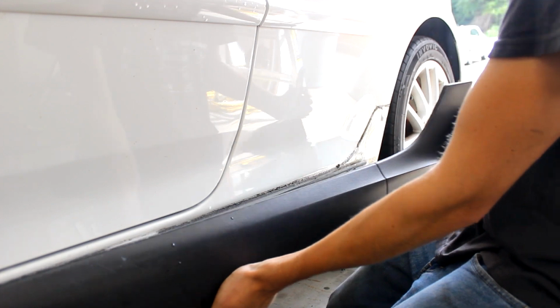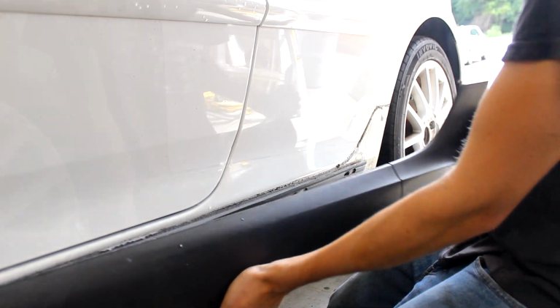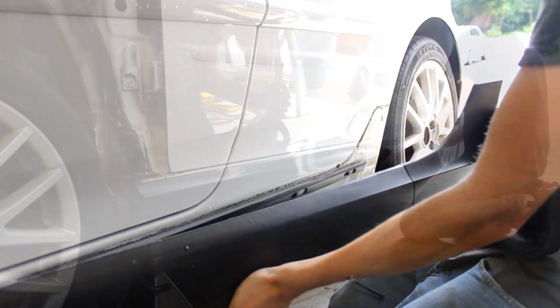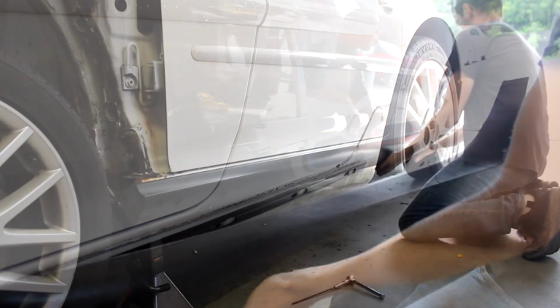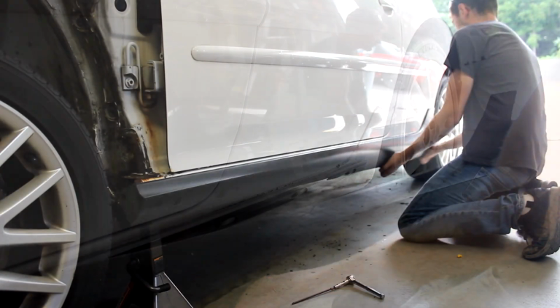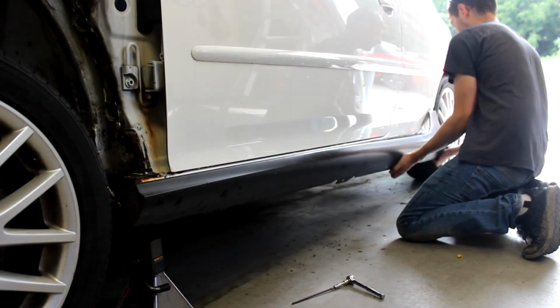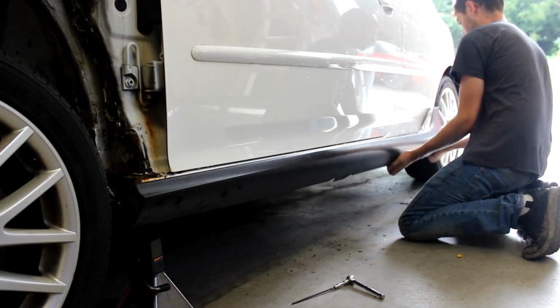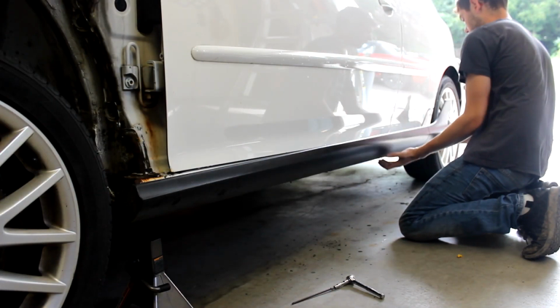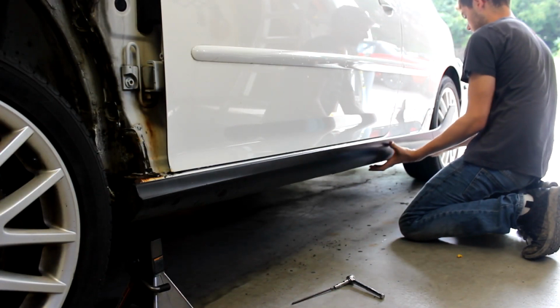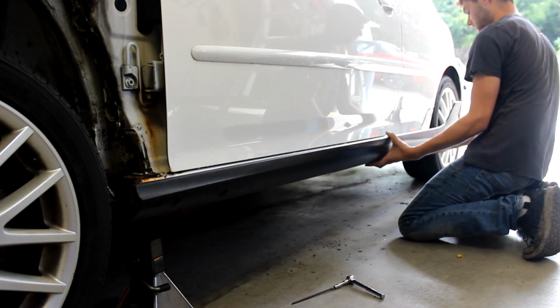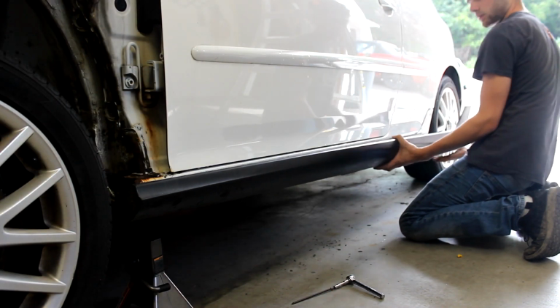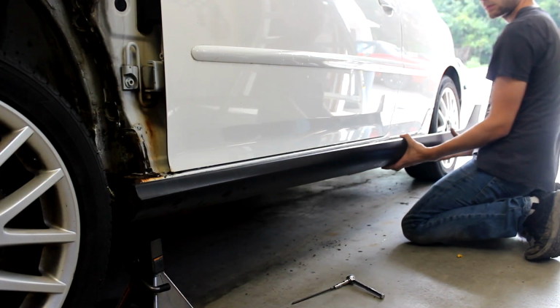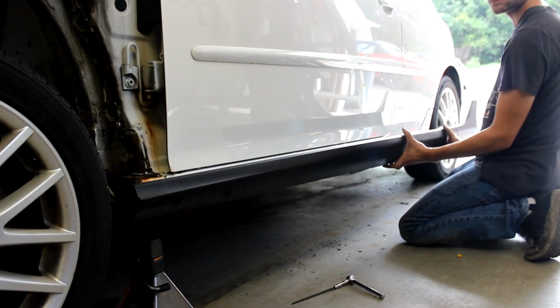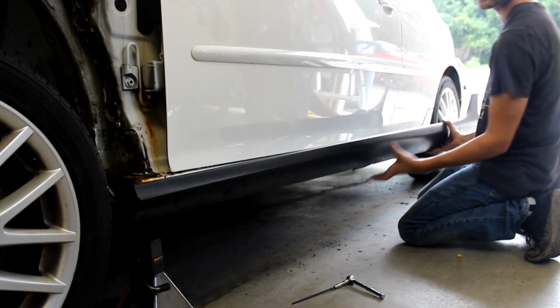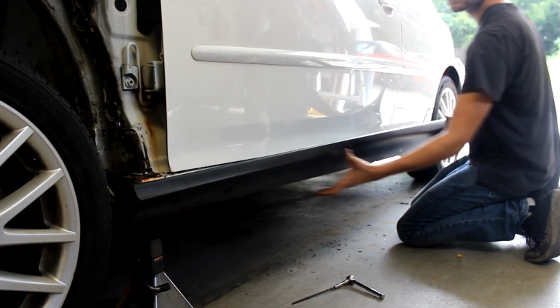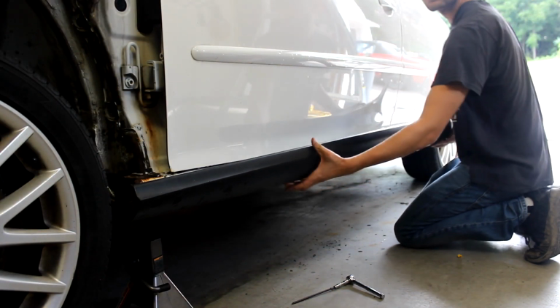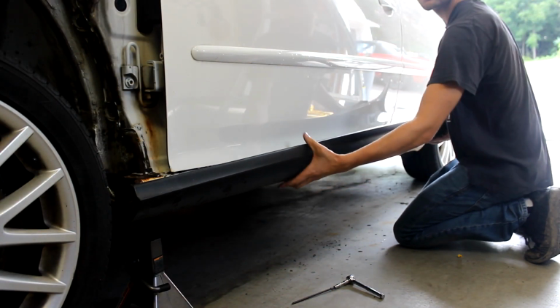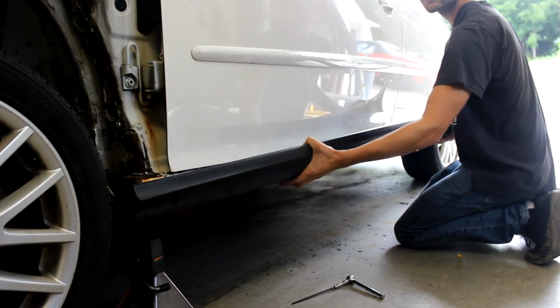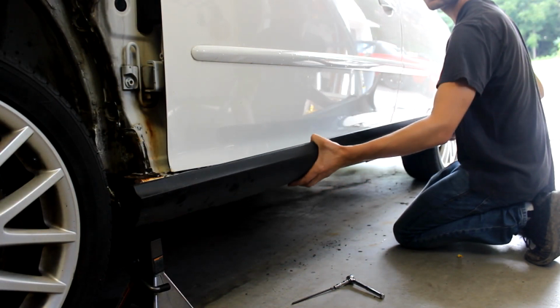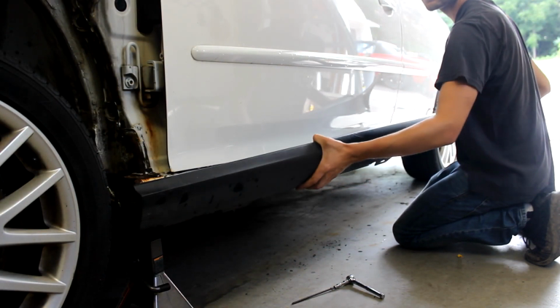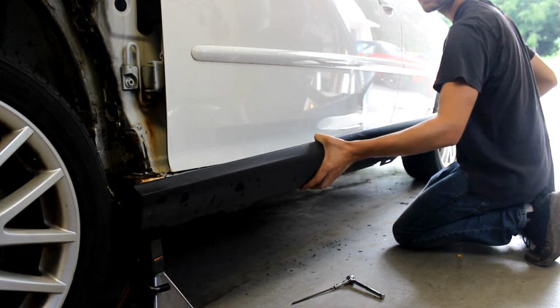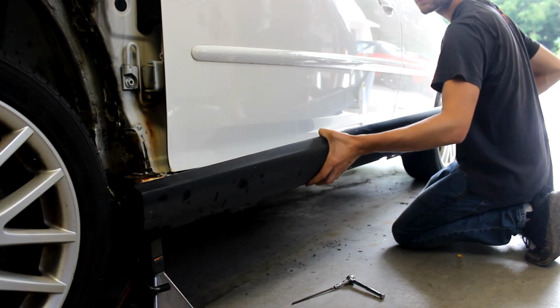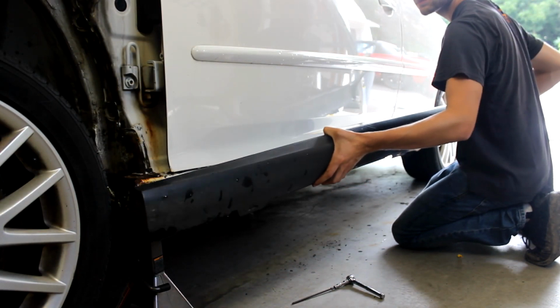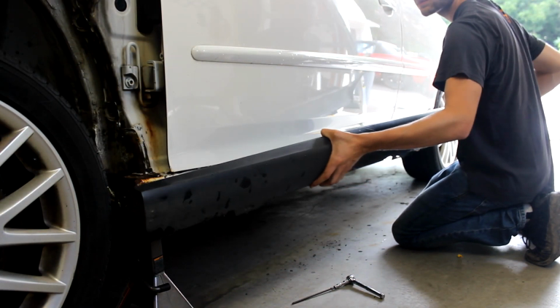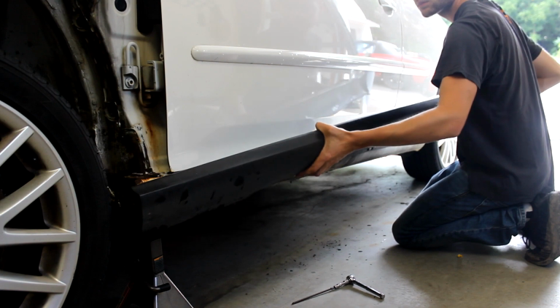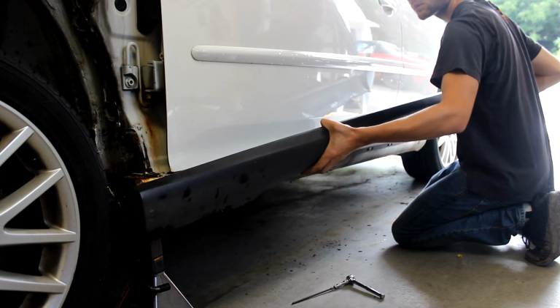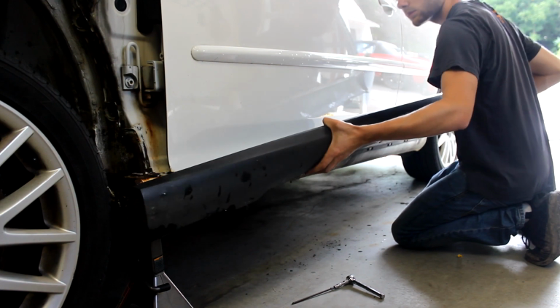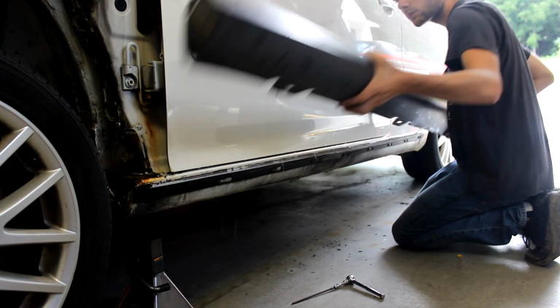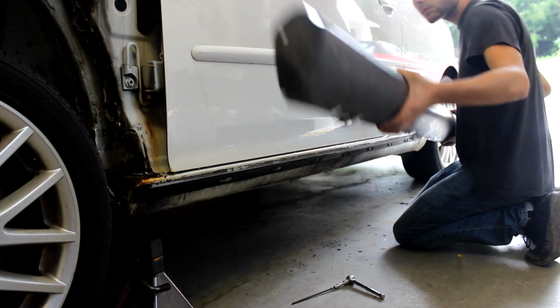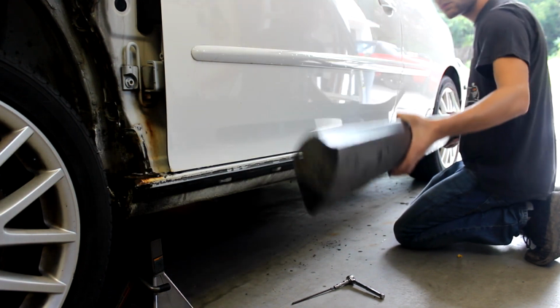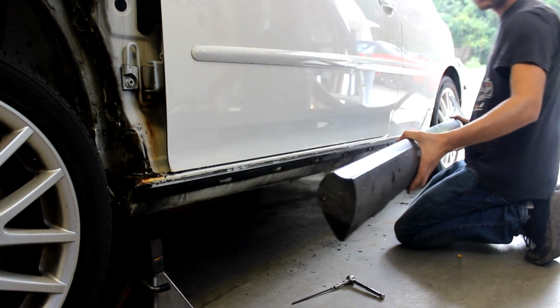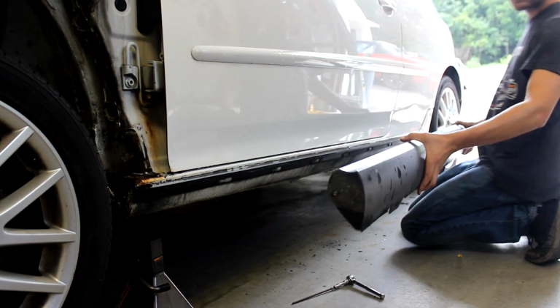That's all it takes to remove the side skirts from your car. Please like this video if it helped you and subscribe for more. Take care.